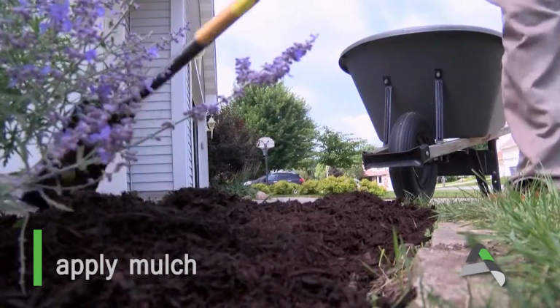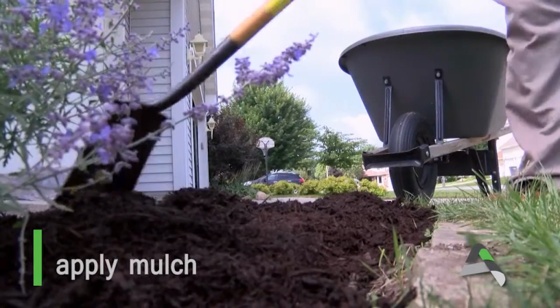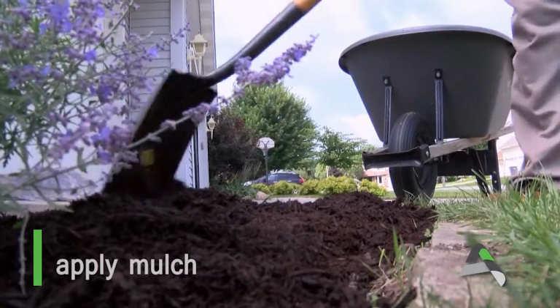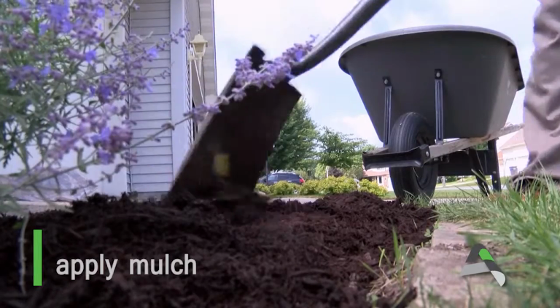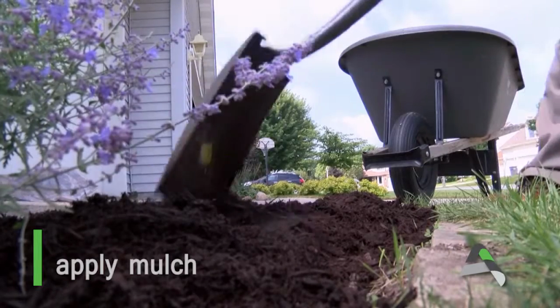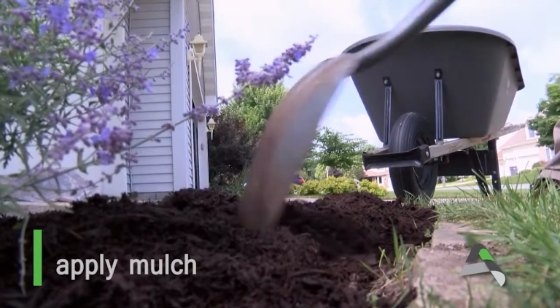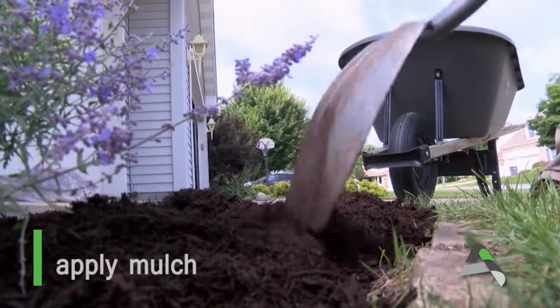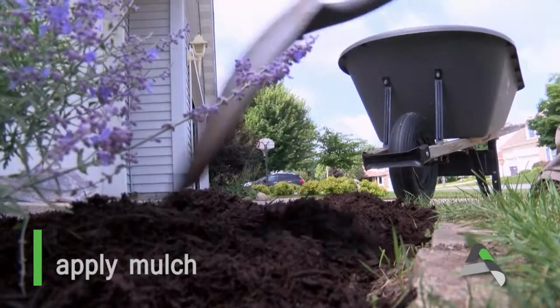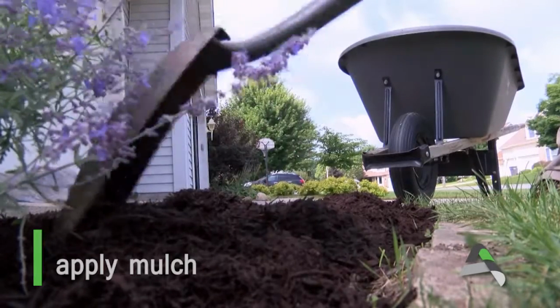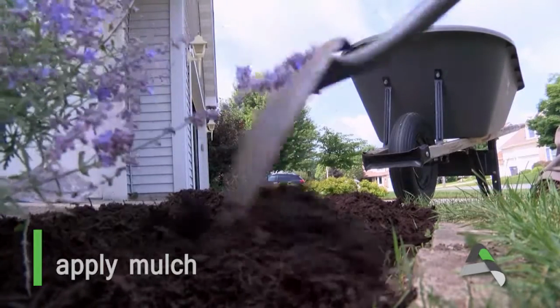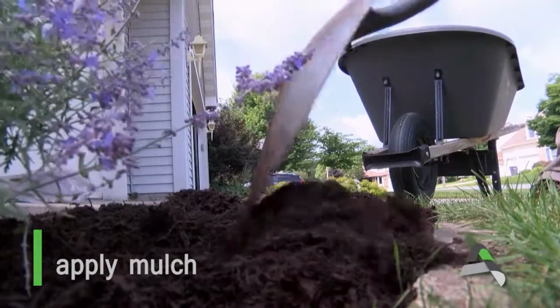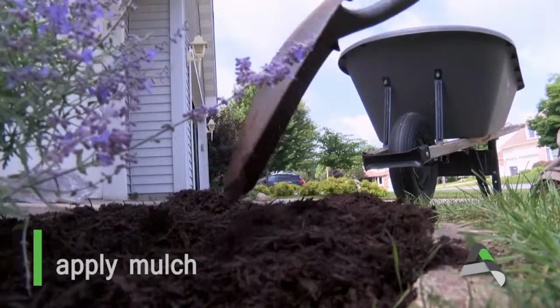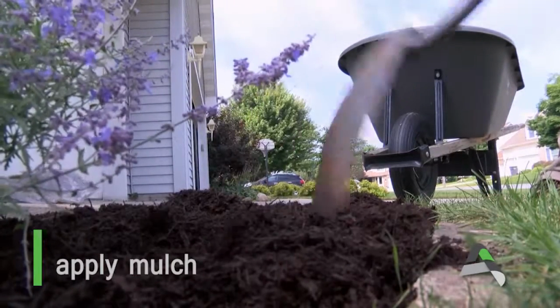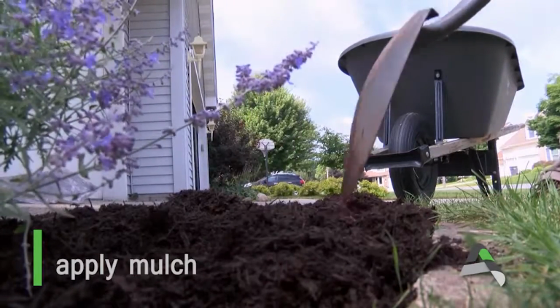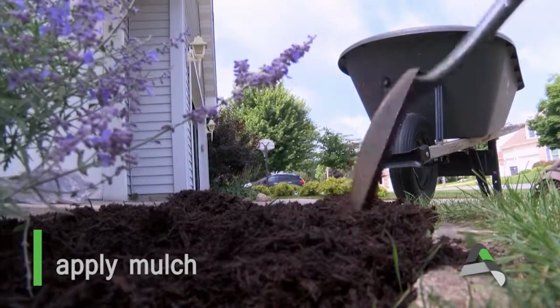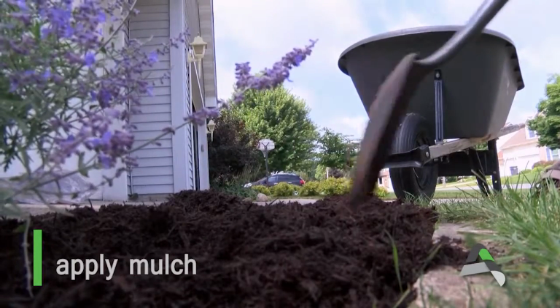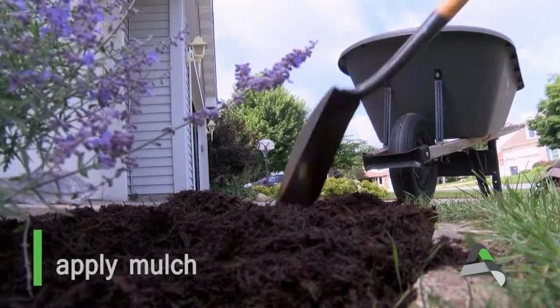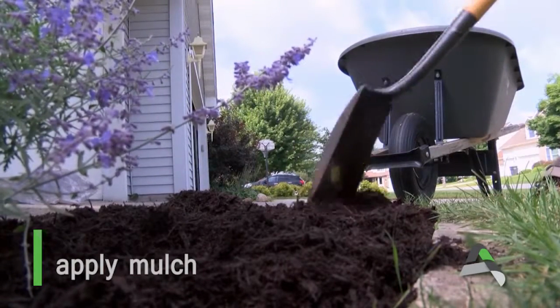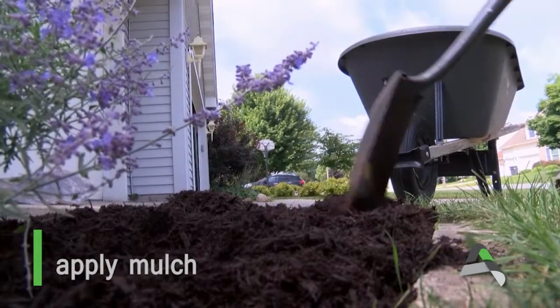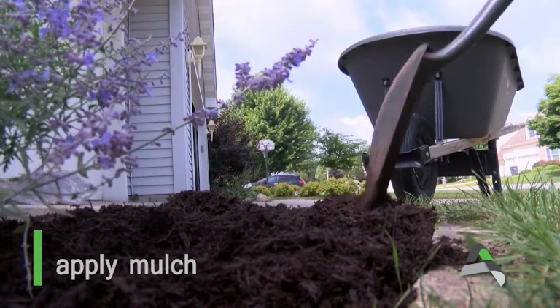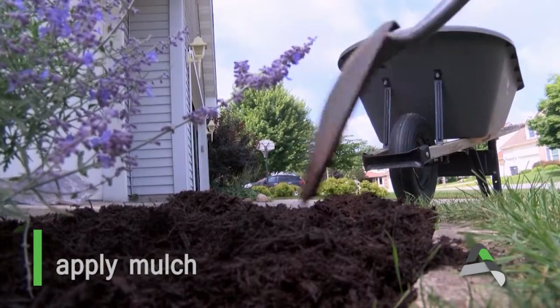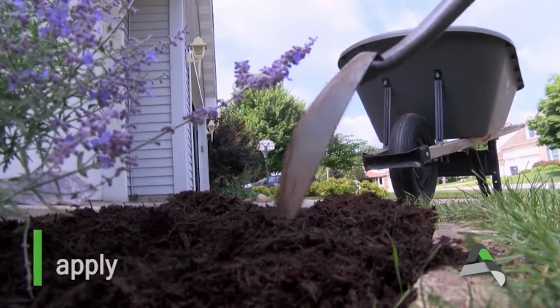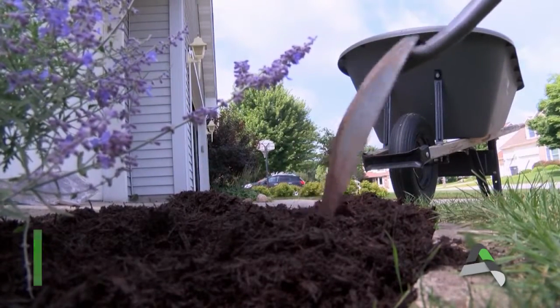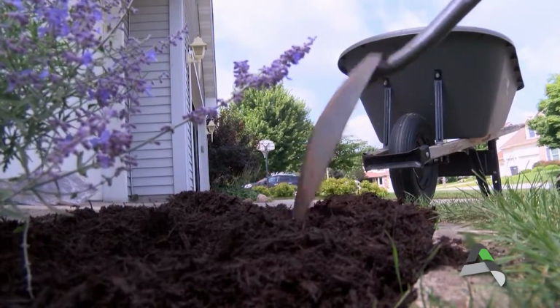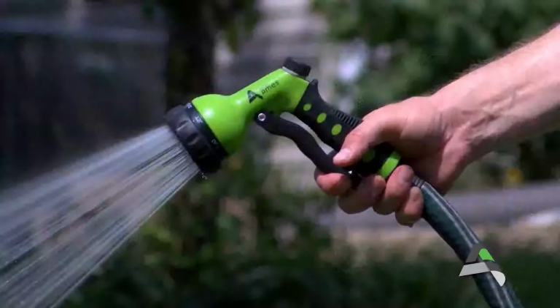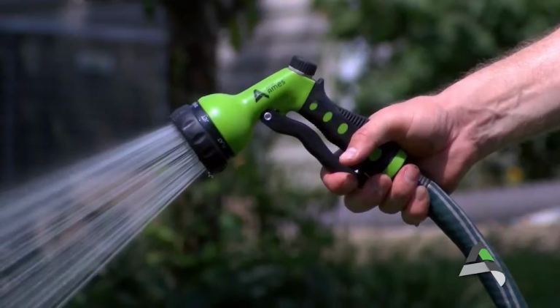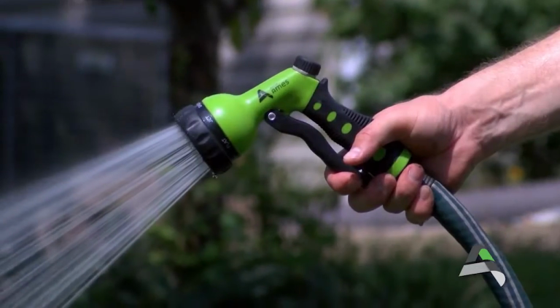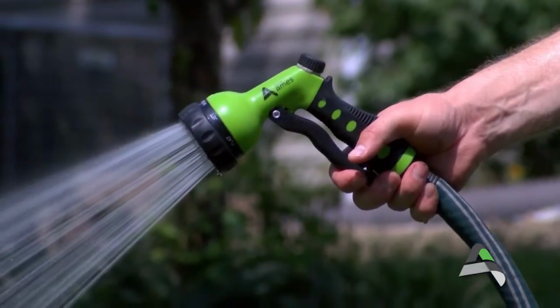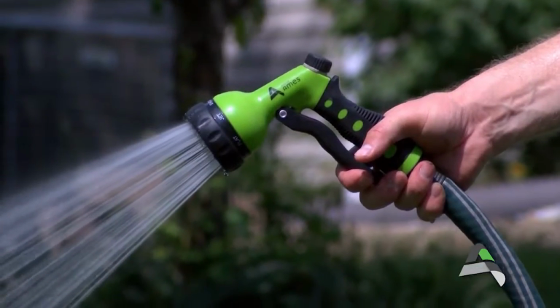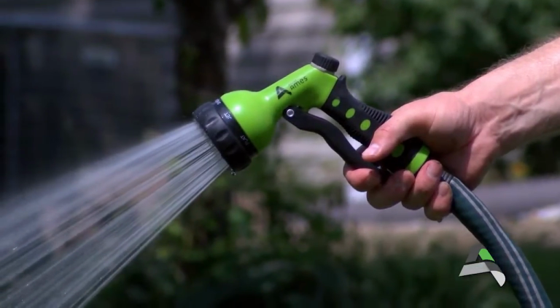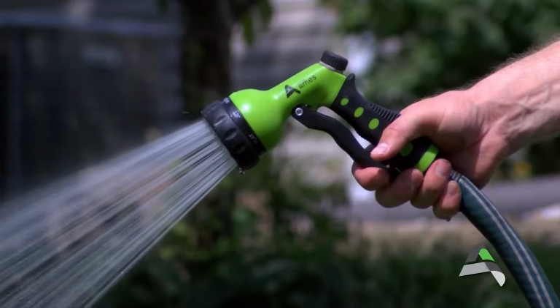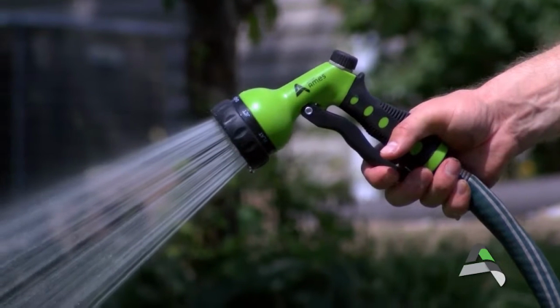Applying mulch is an easy way to conserve soil moisture and reduce erosion. Do your part and be water smart.